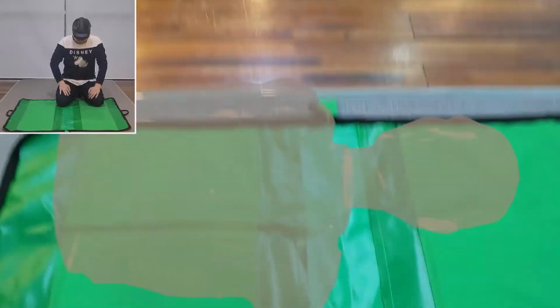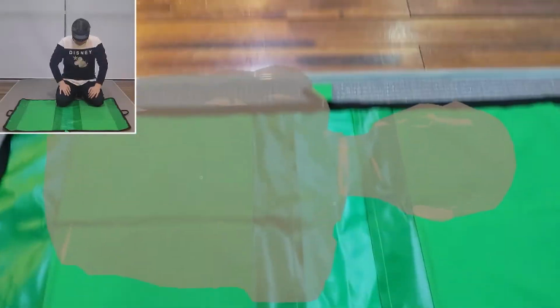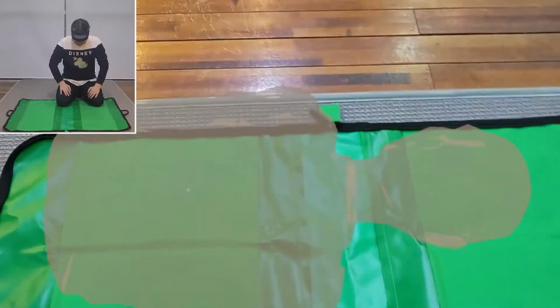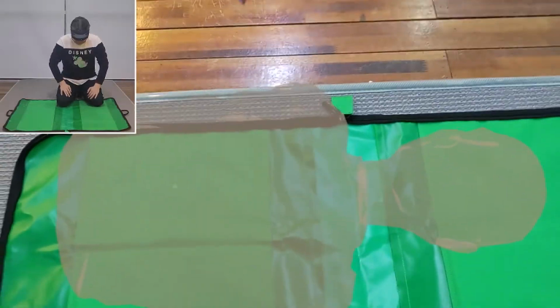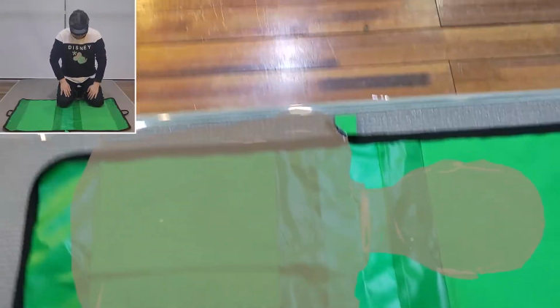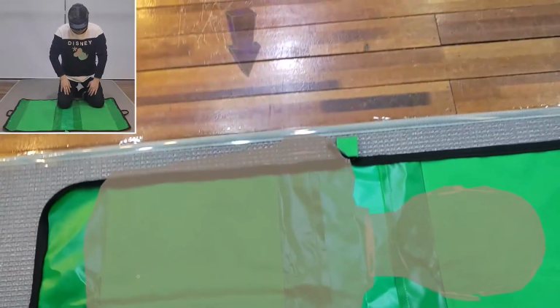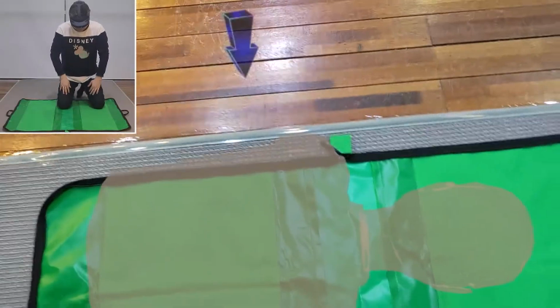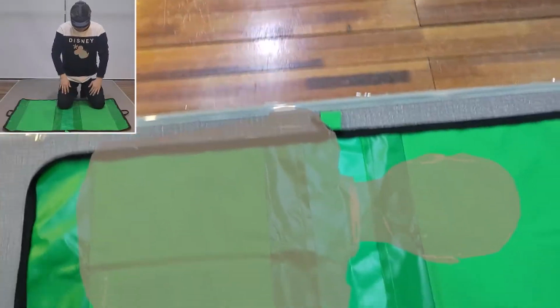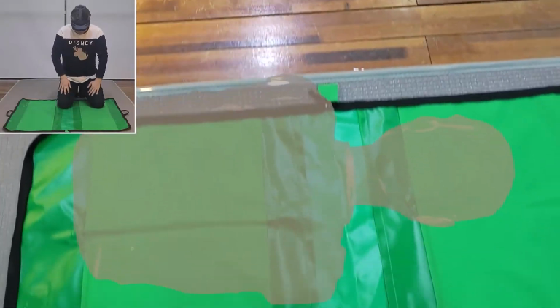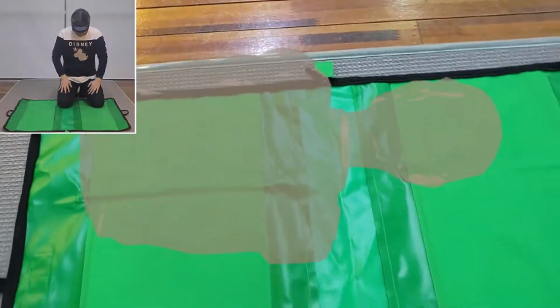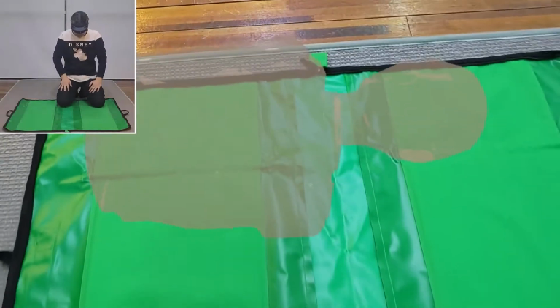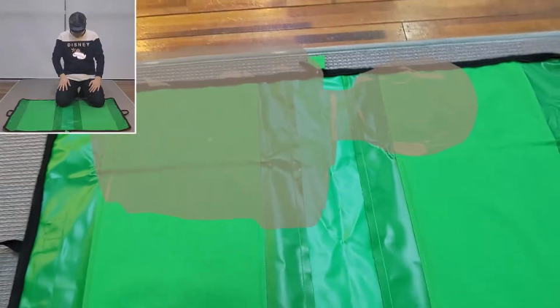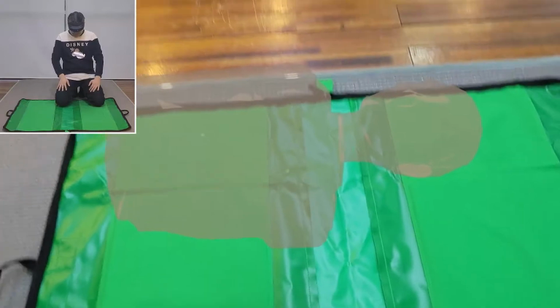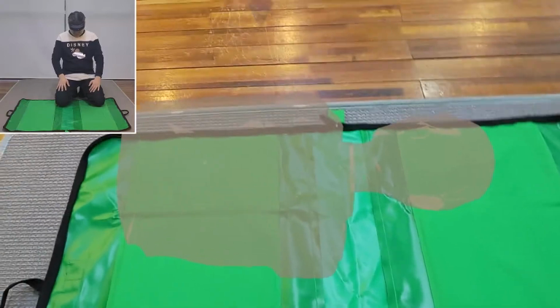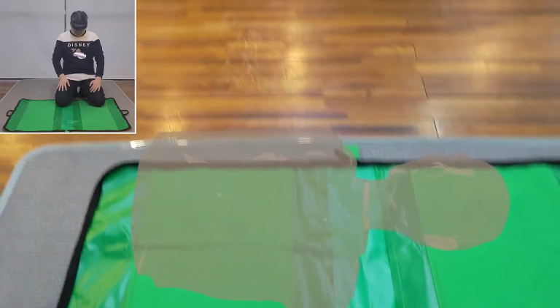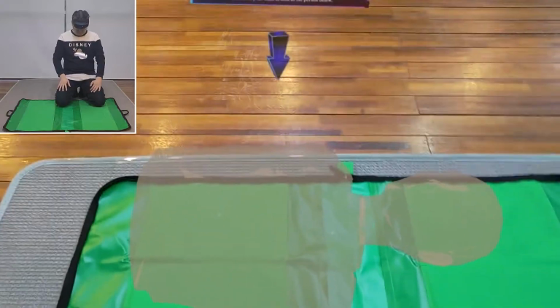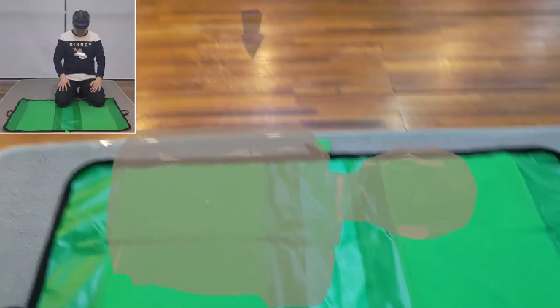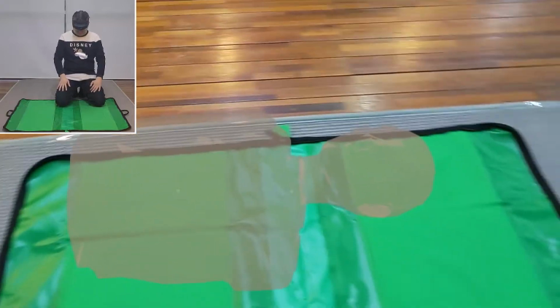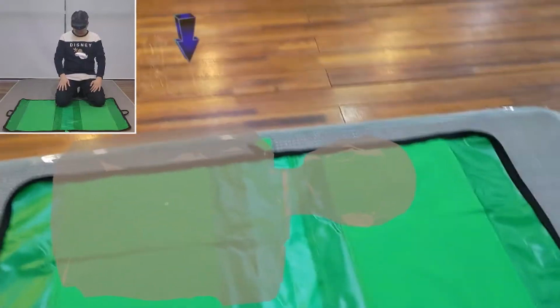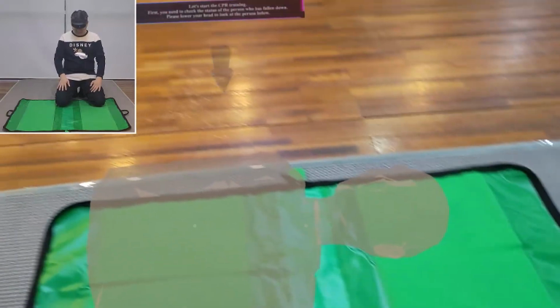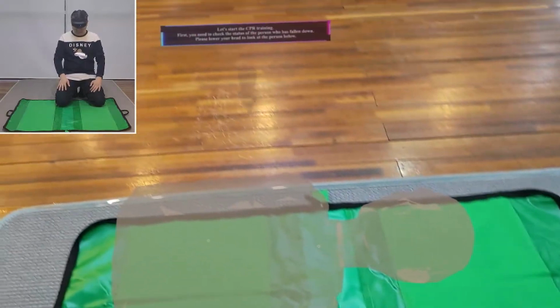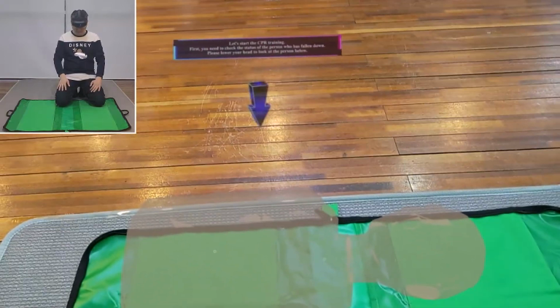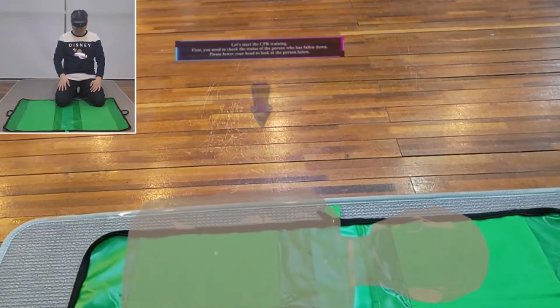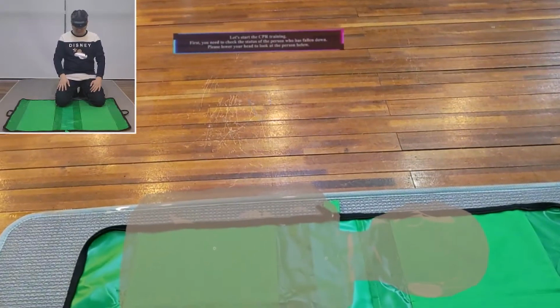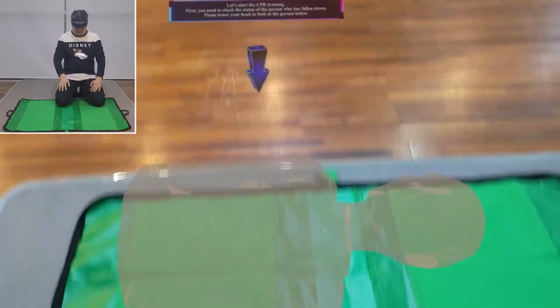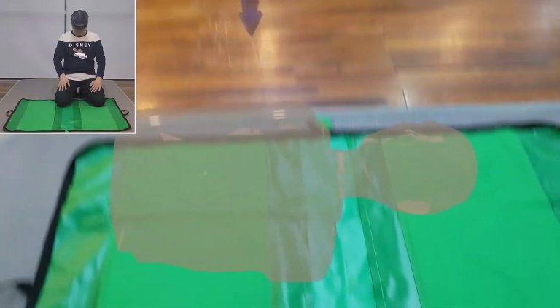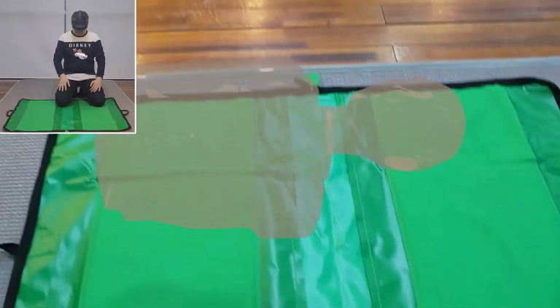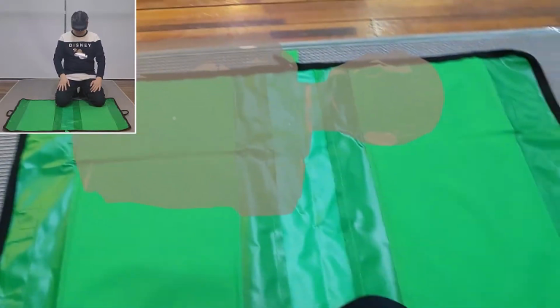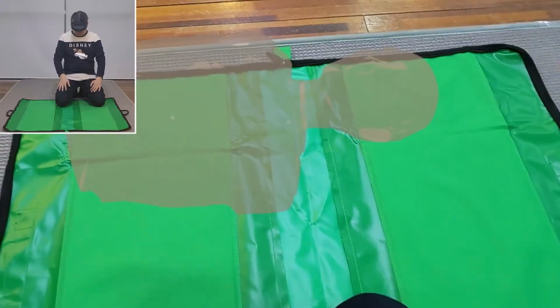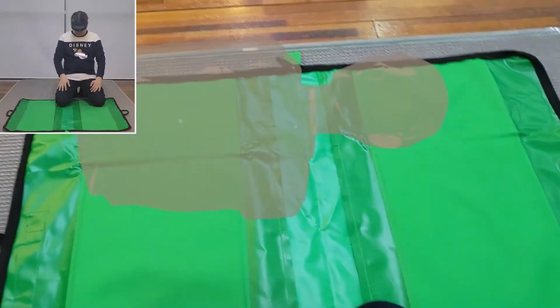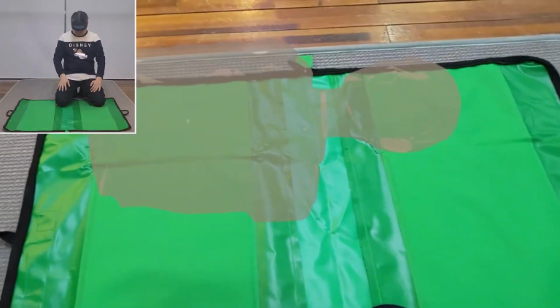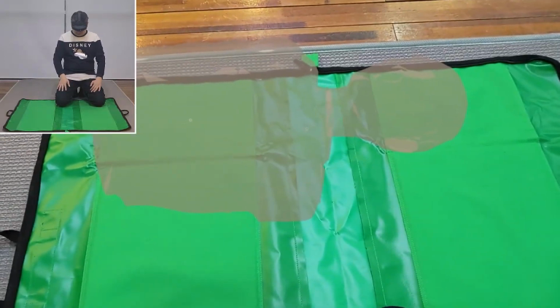Let's start the CPR training. First, you need to check the status of the person who has fallen down.